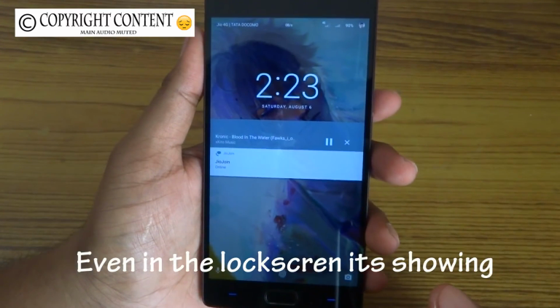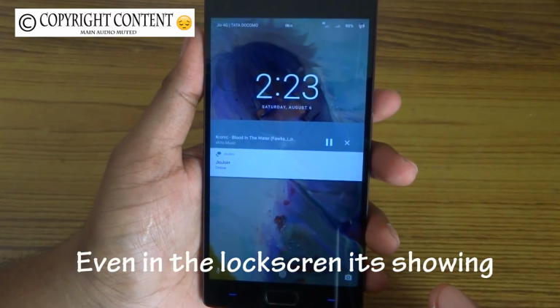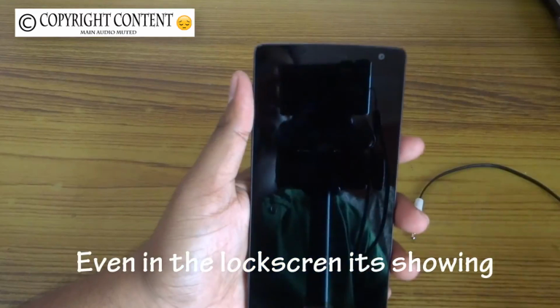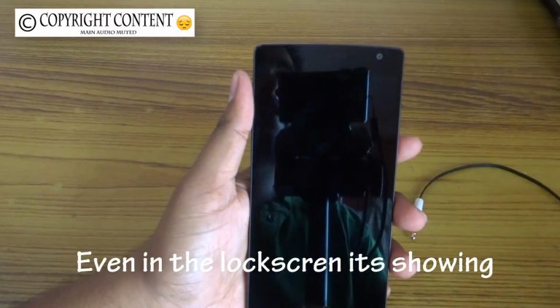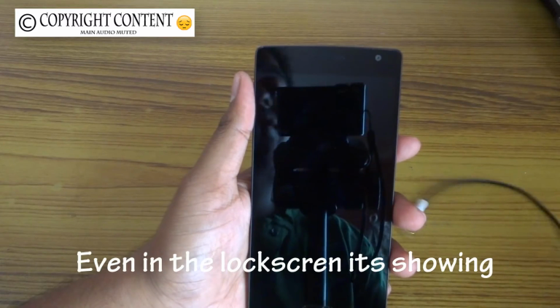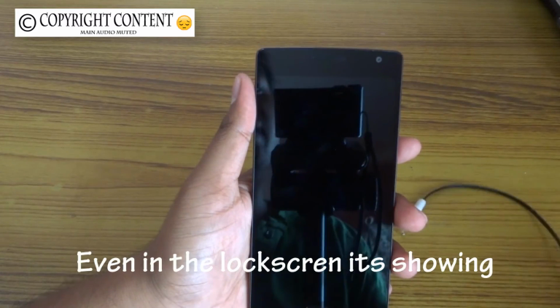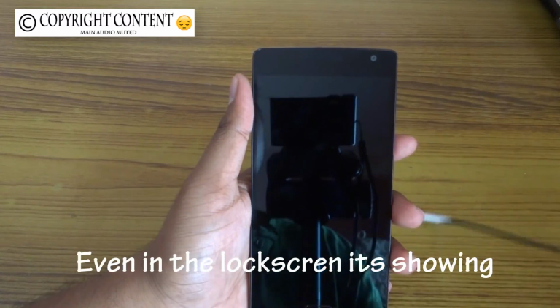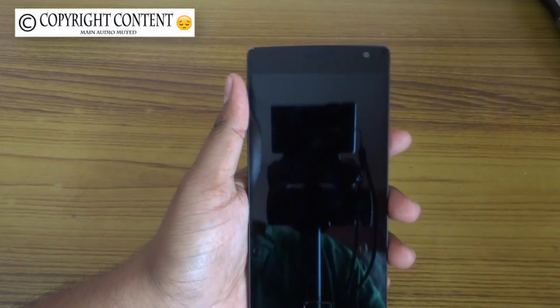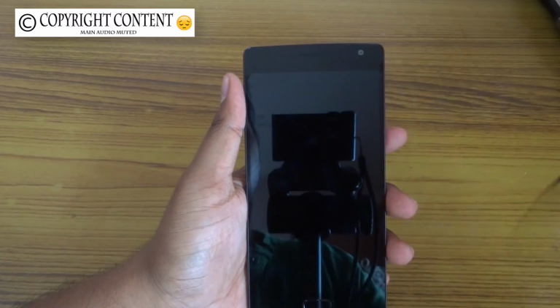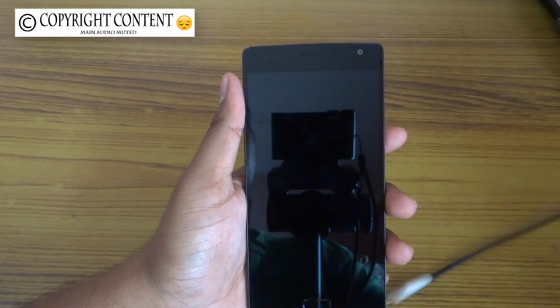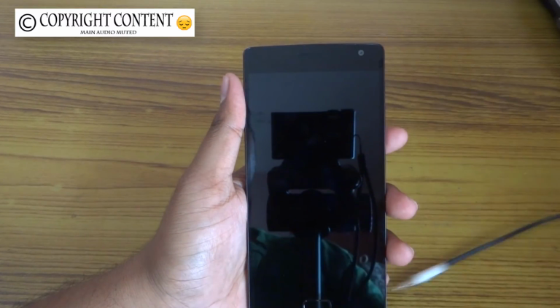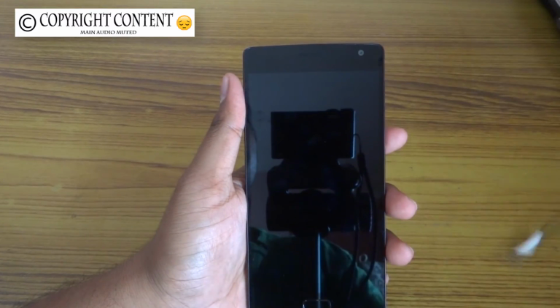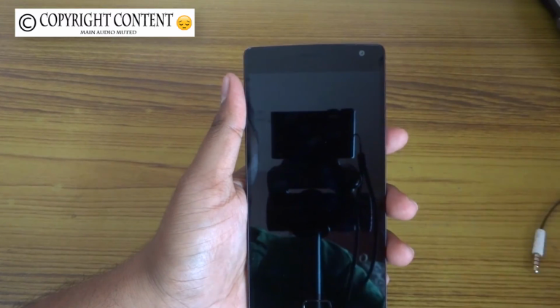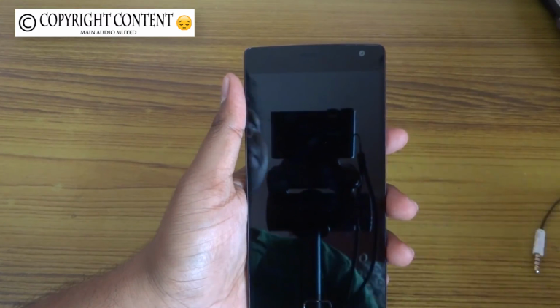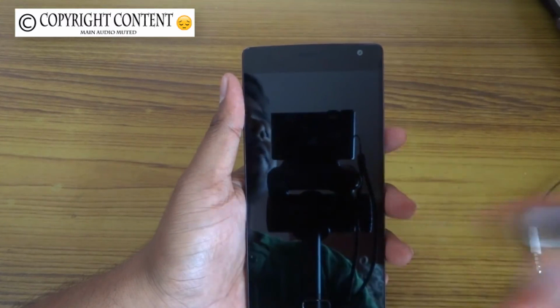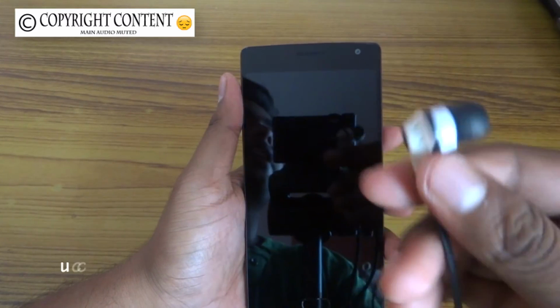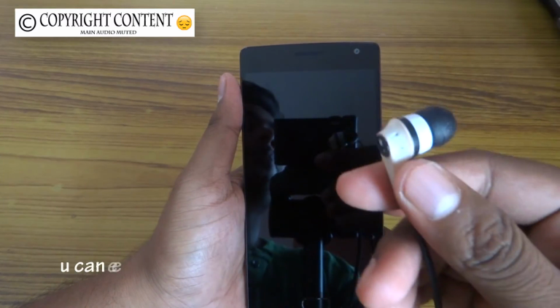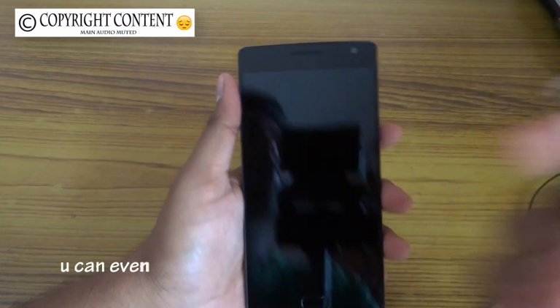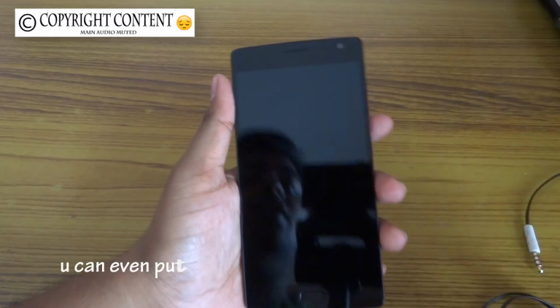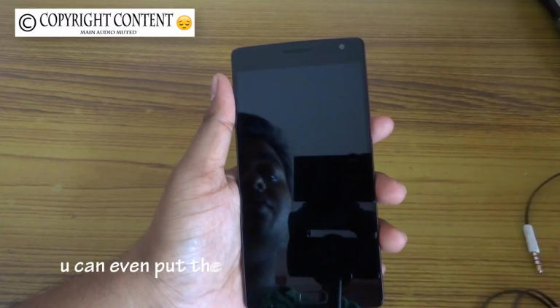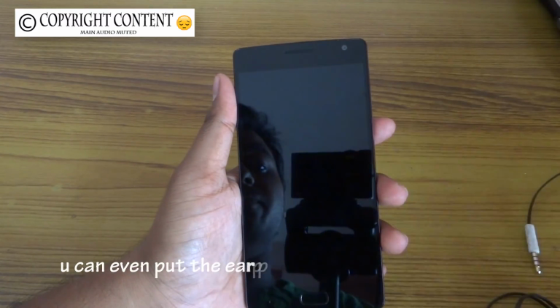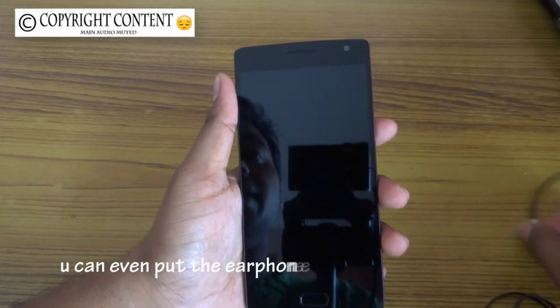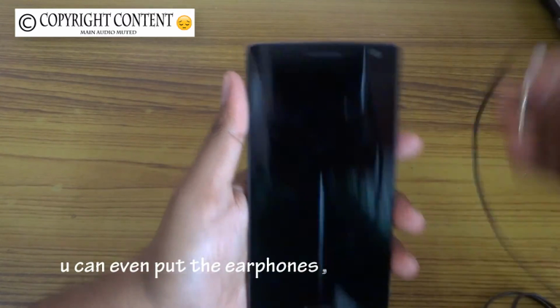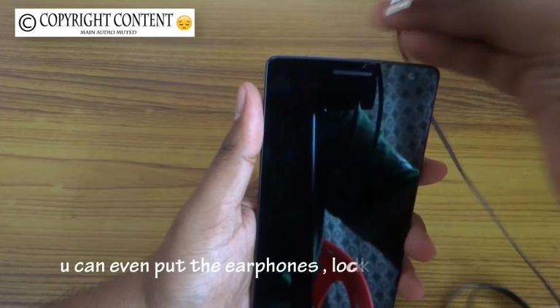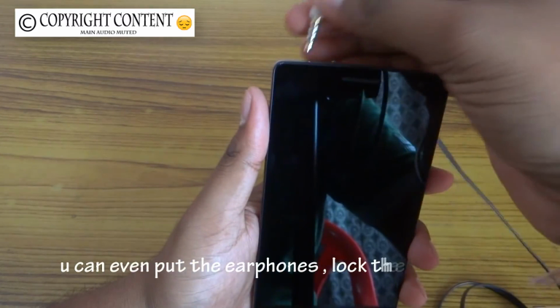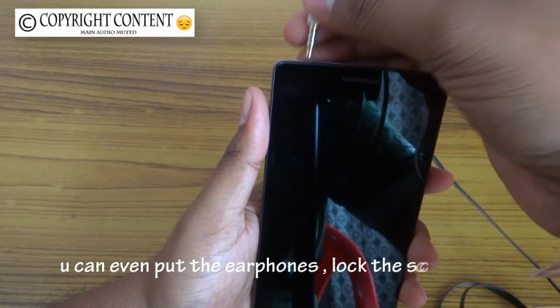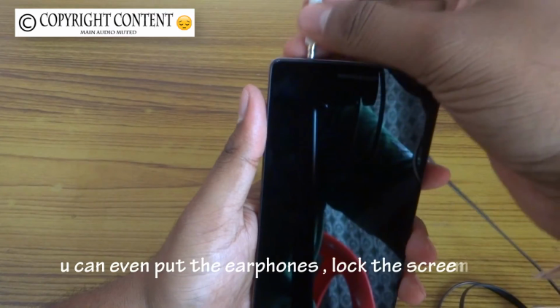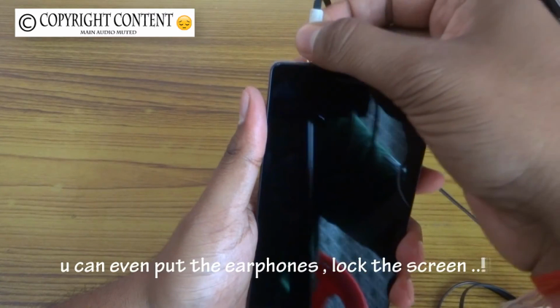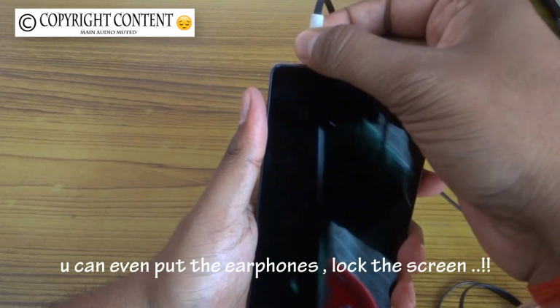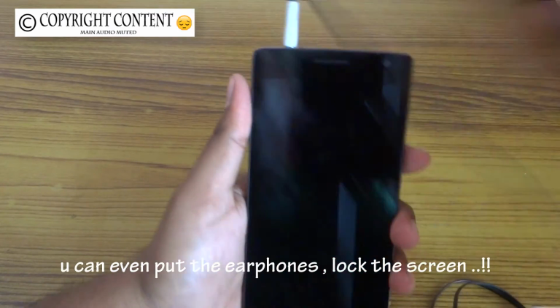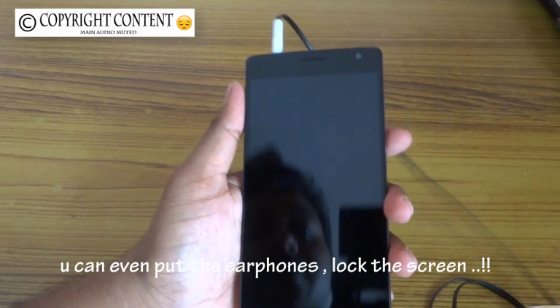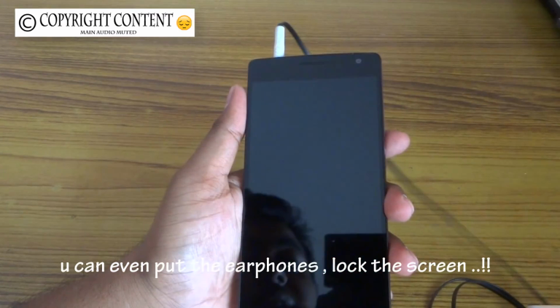As you can see guys, you can also put your earbuds in and listen to this.